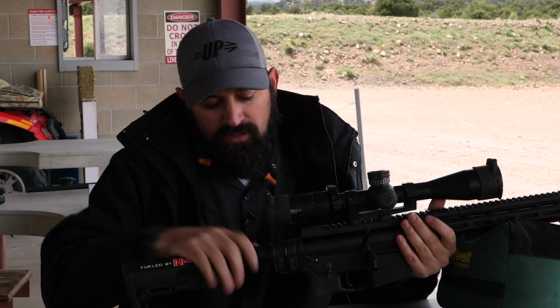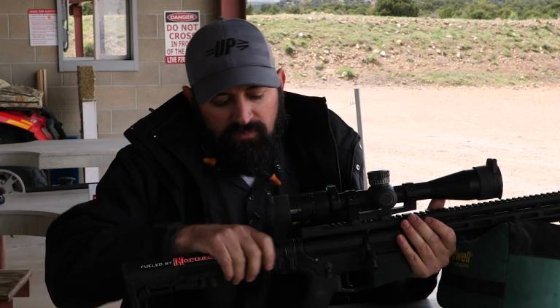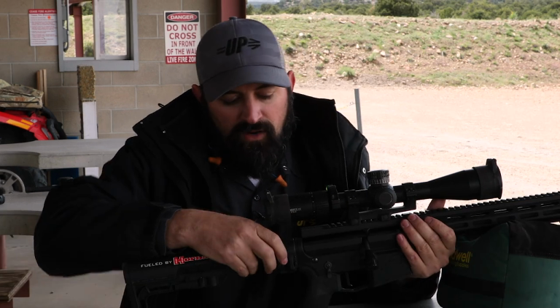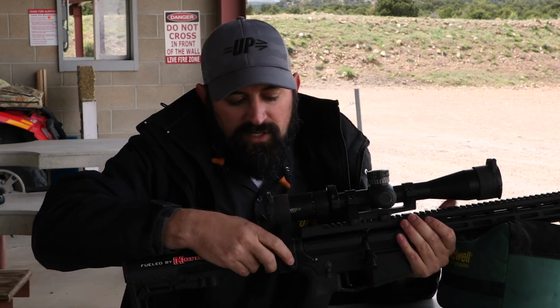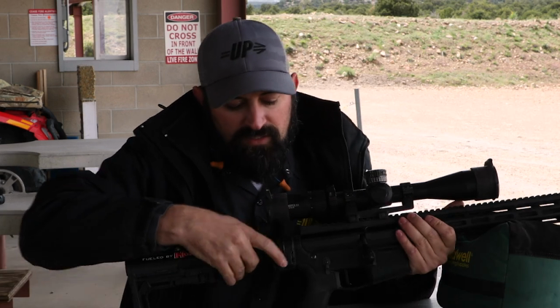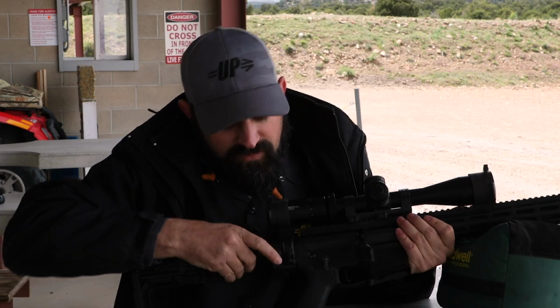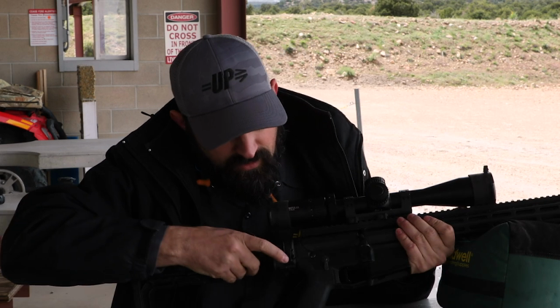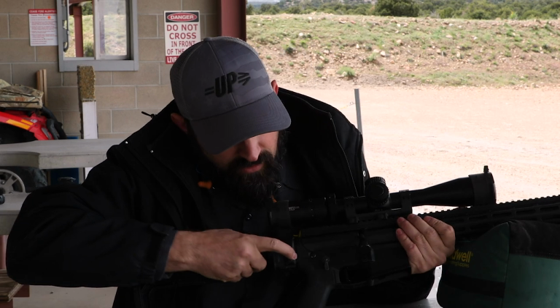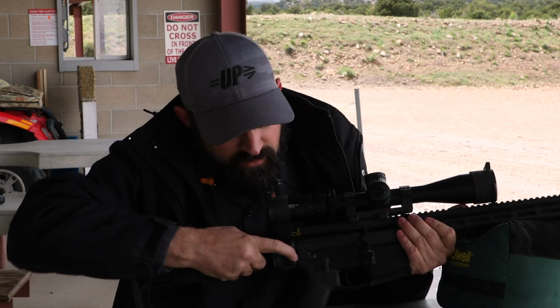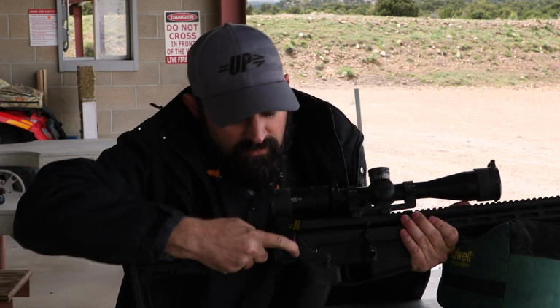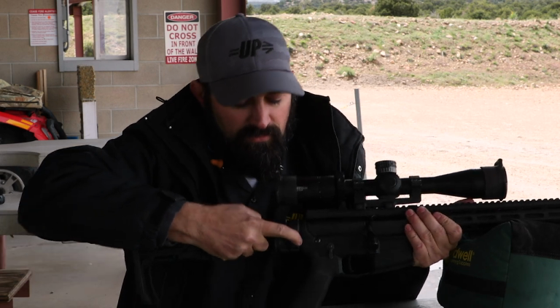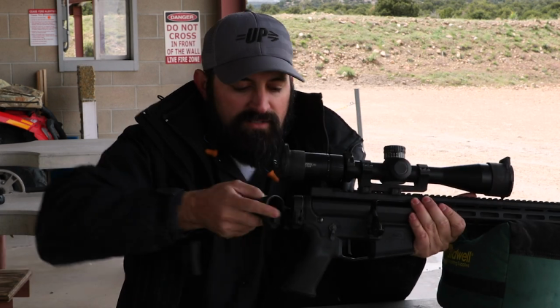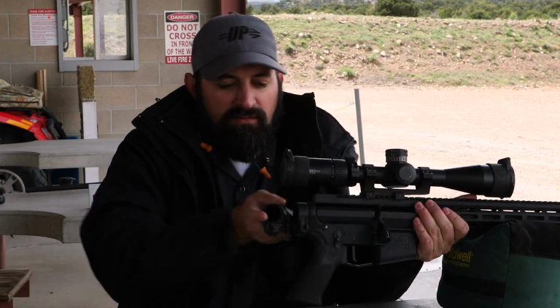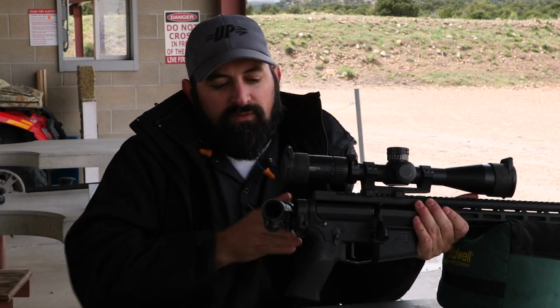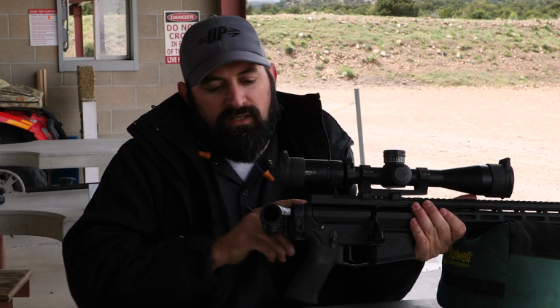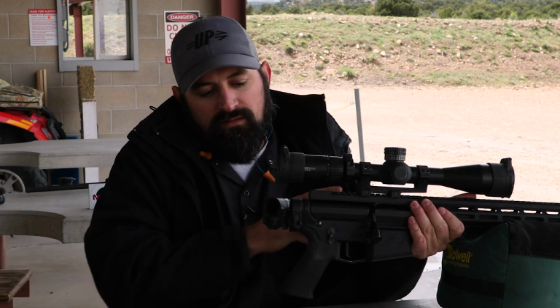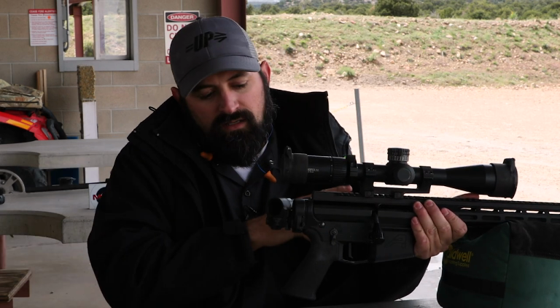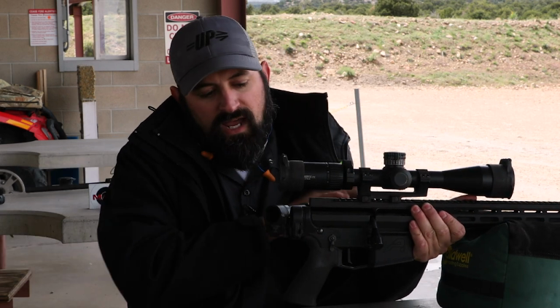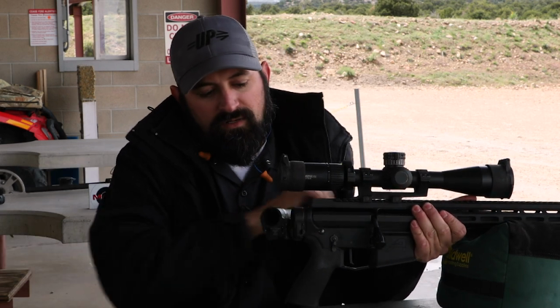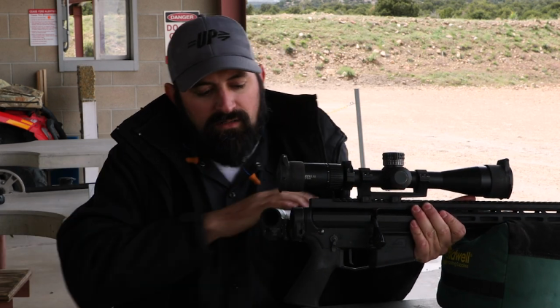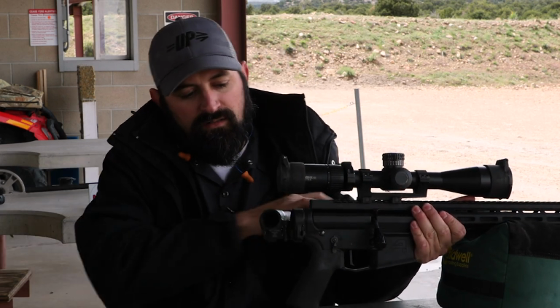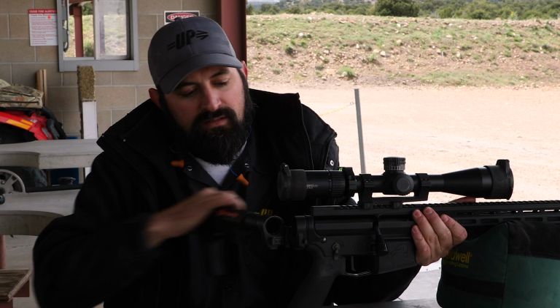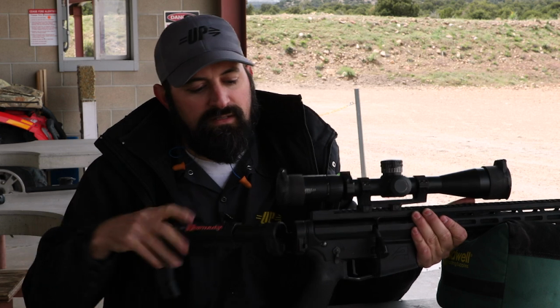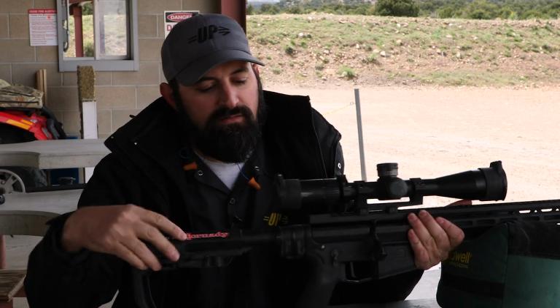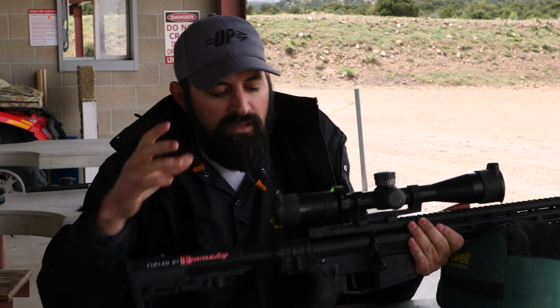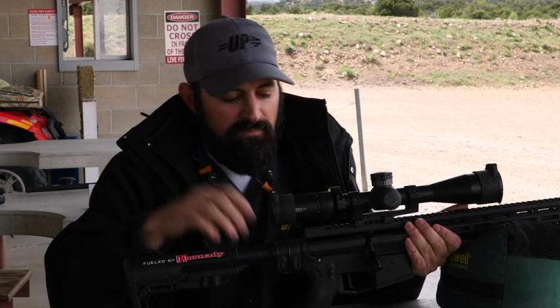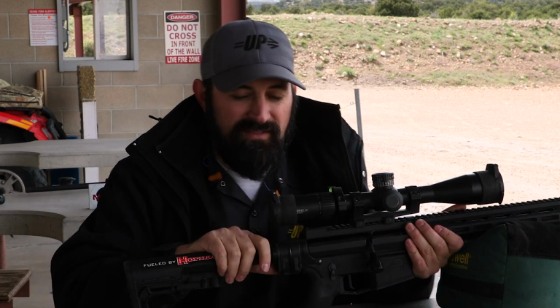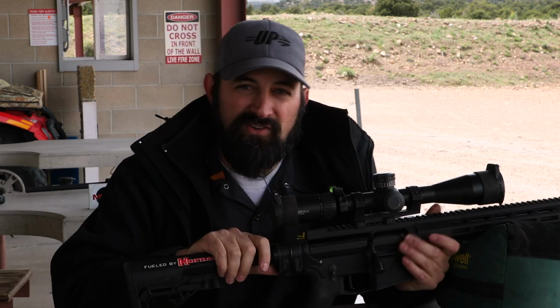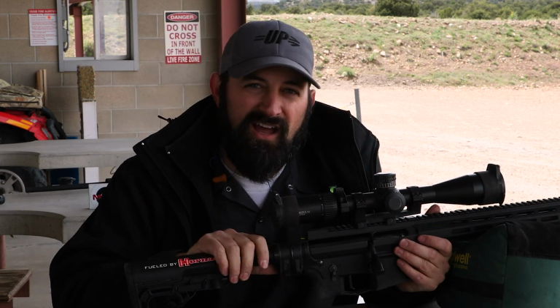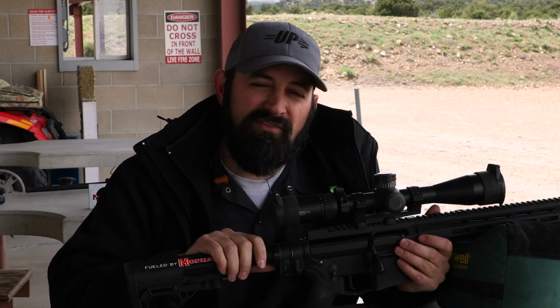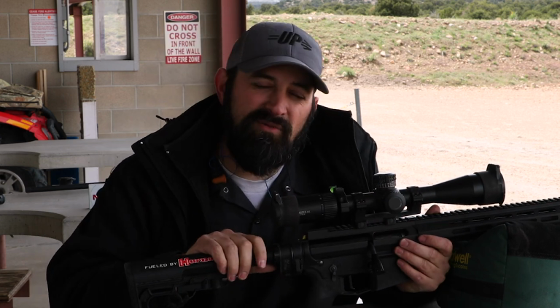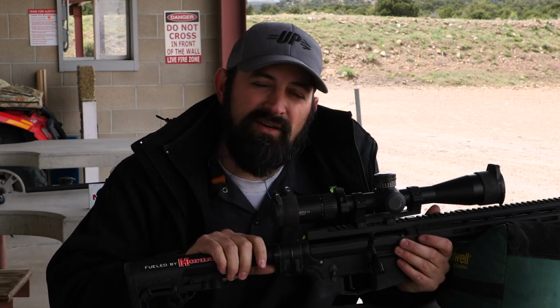We've got questions covered as well. We've also got a Law Tactical folding adapter. So basically, trick it out however you want.